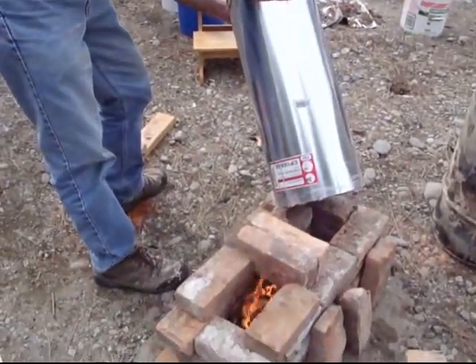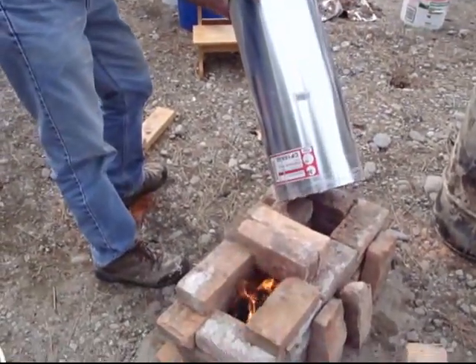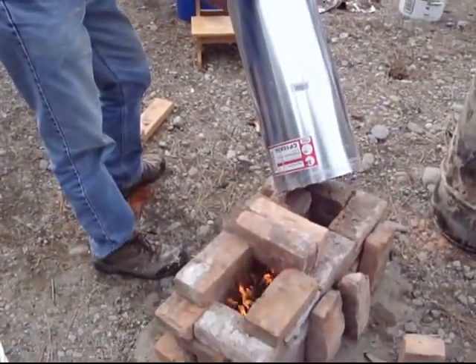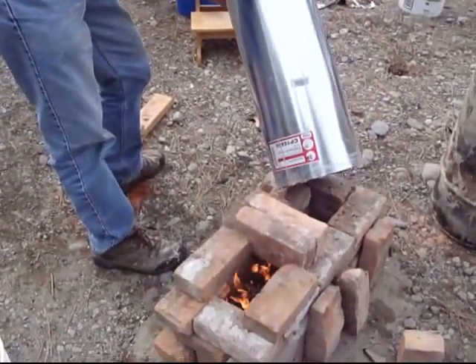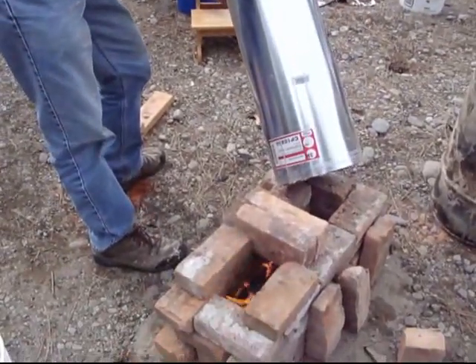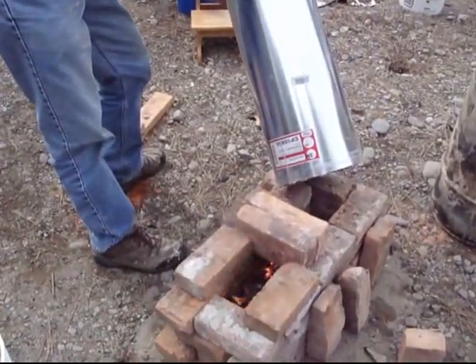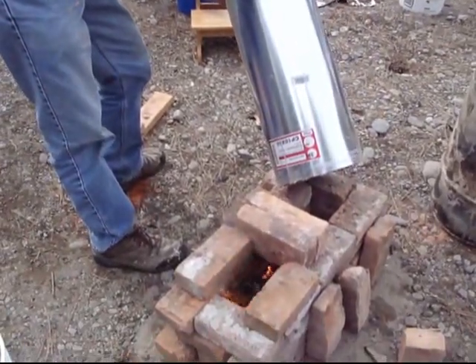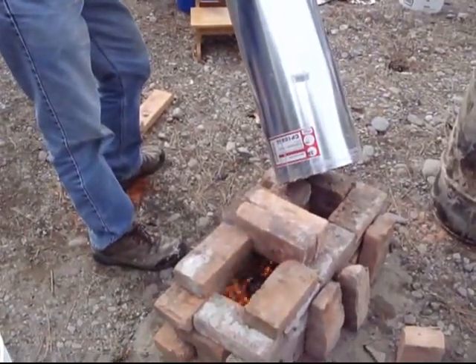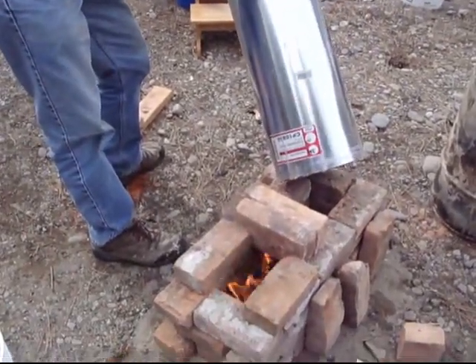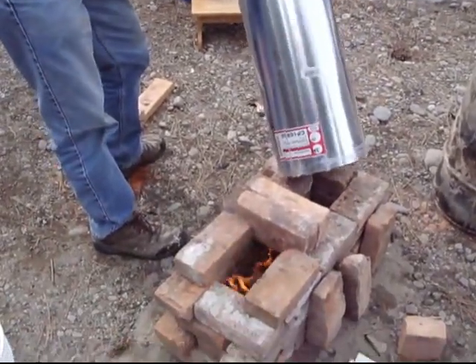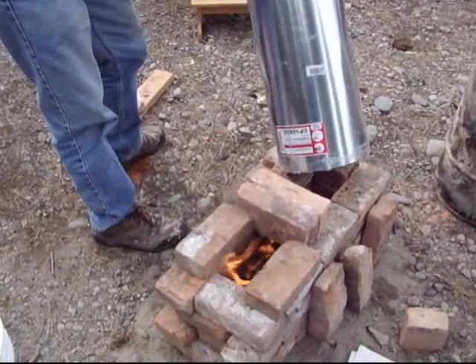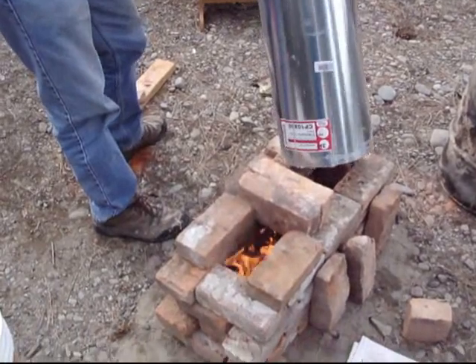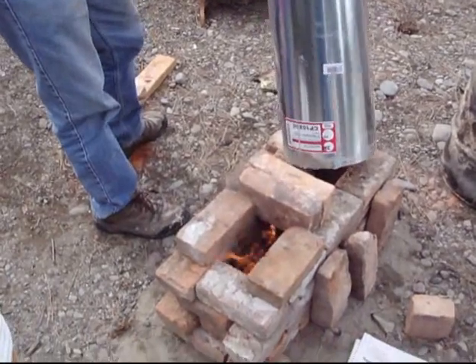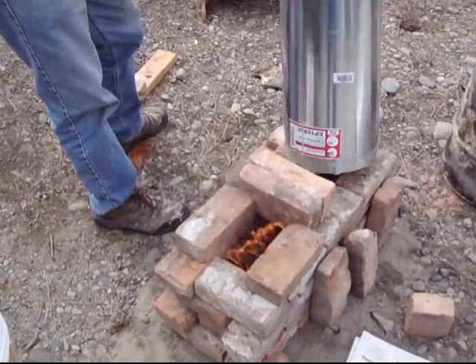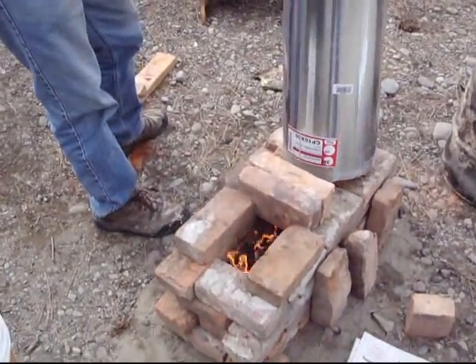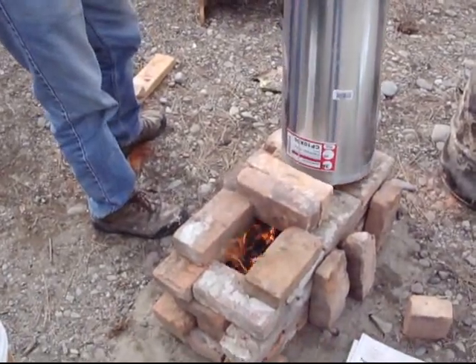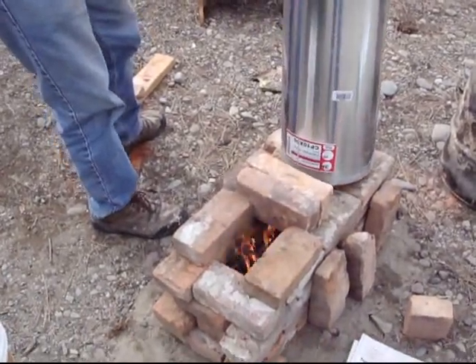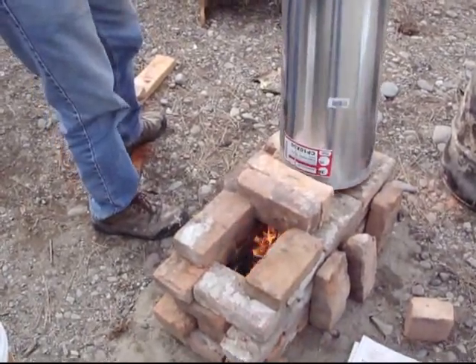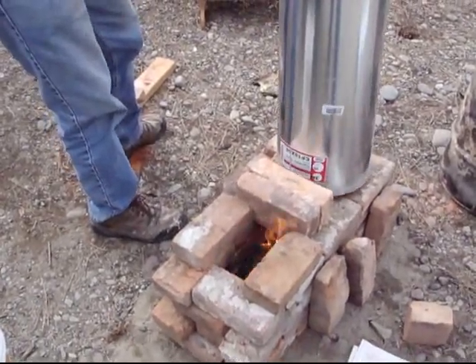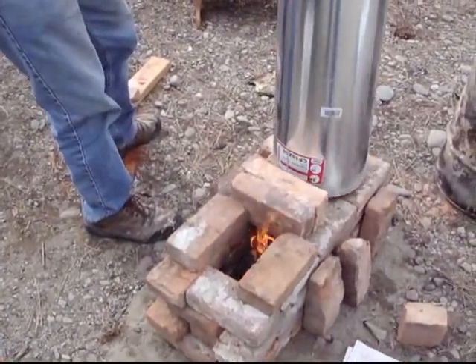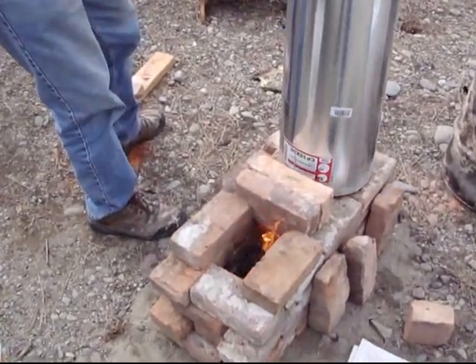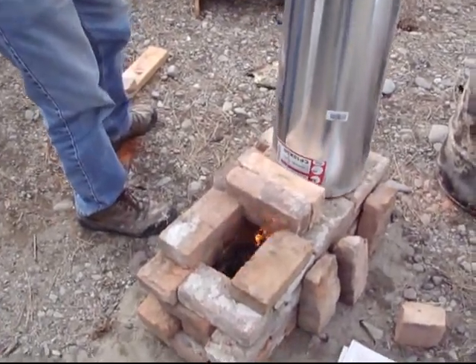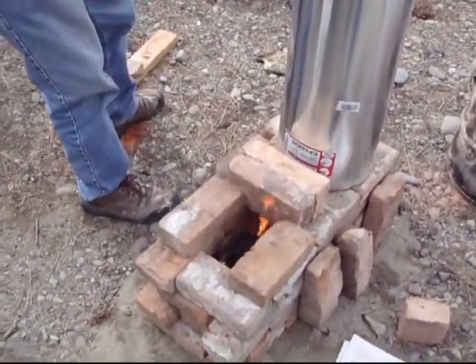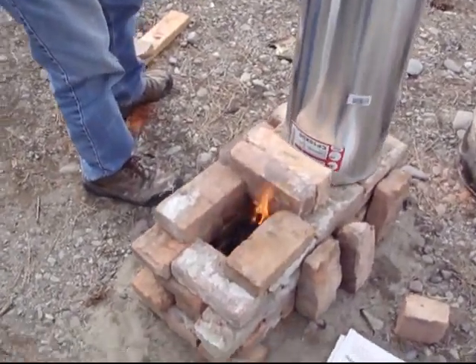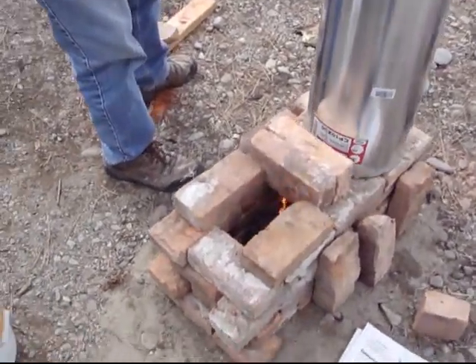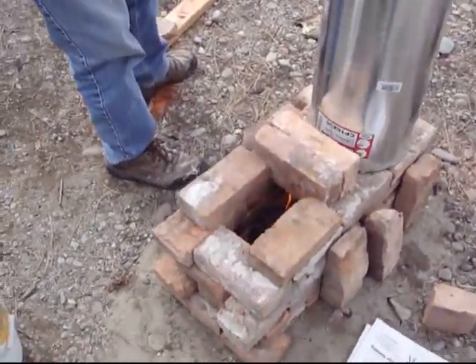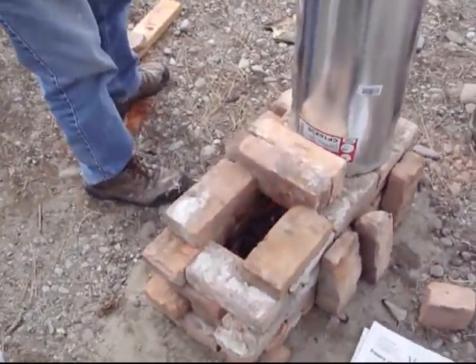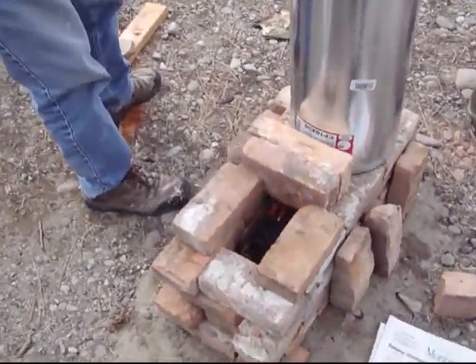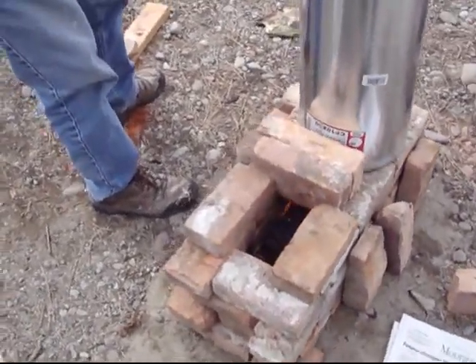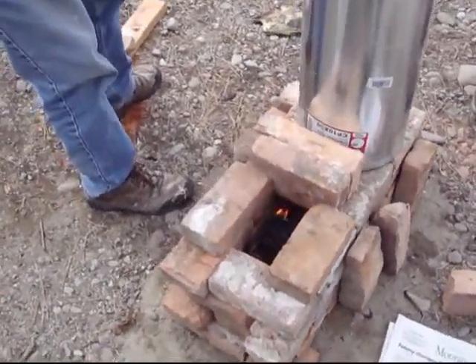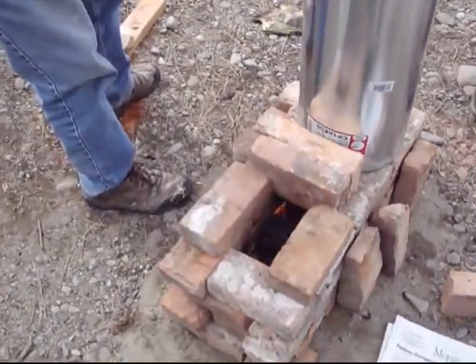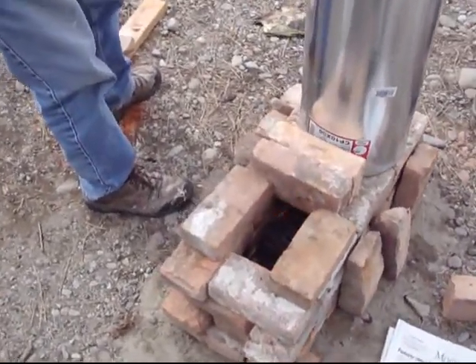So now the fire burns straight up. And now it burns sideways.